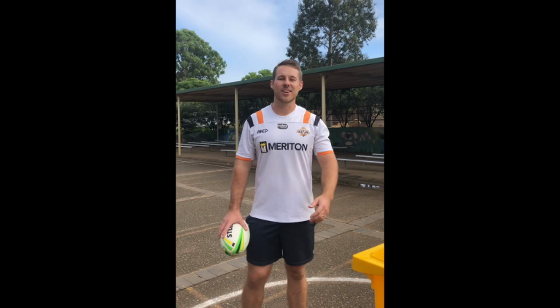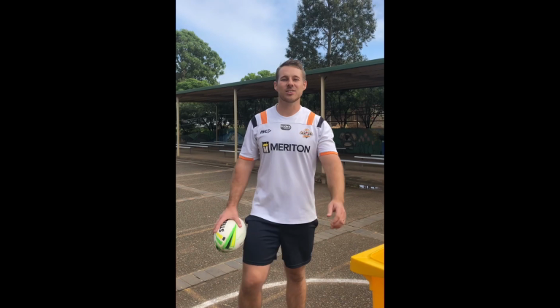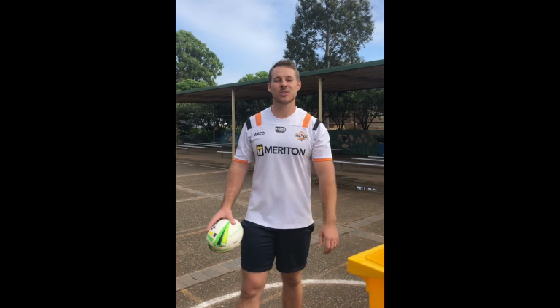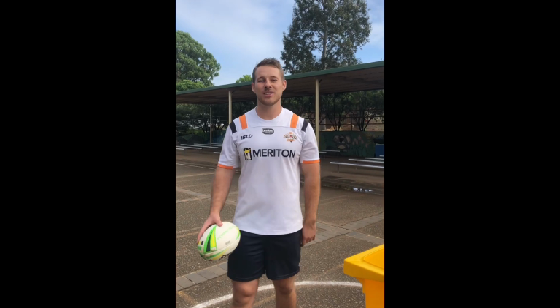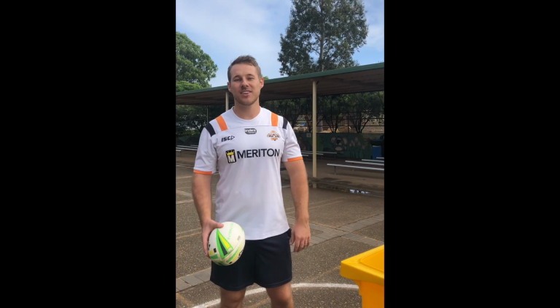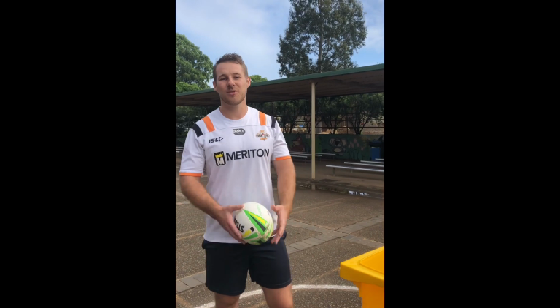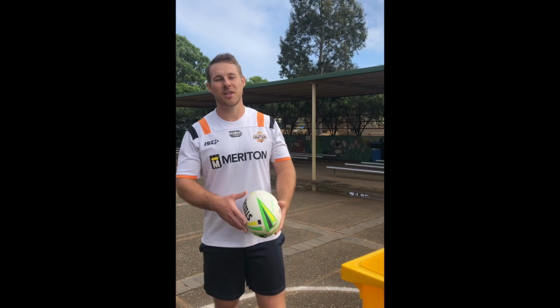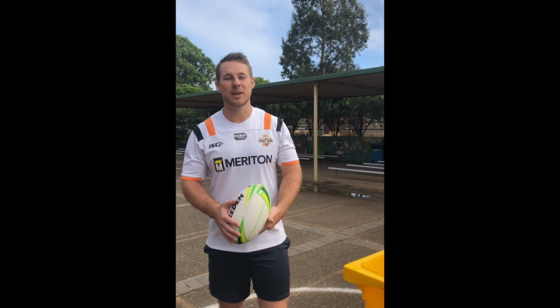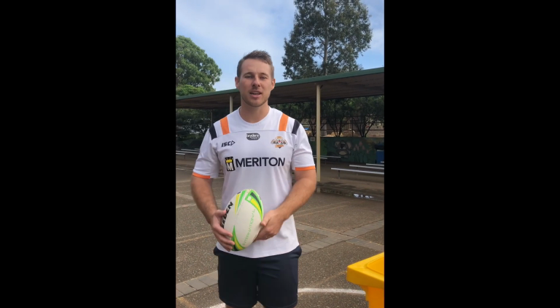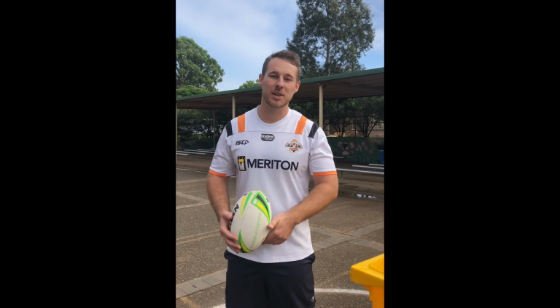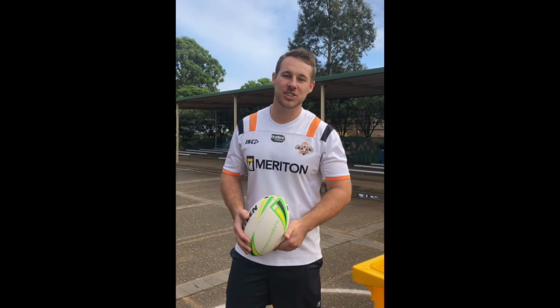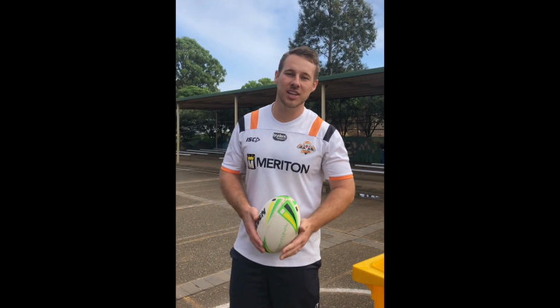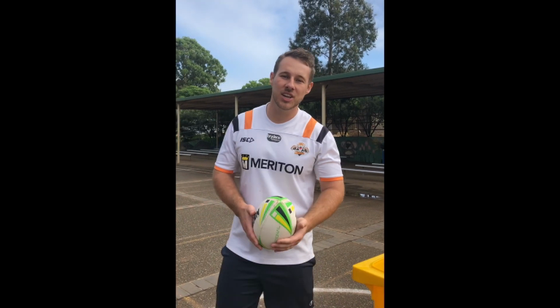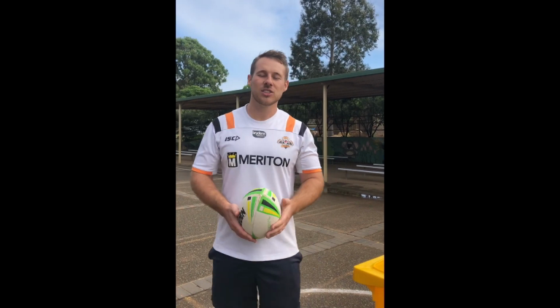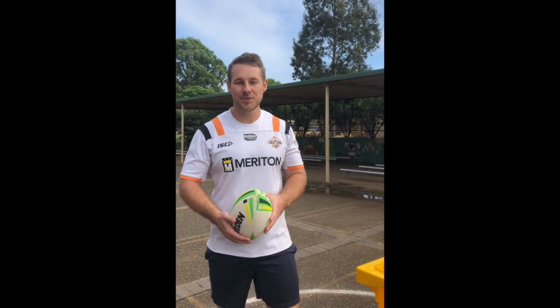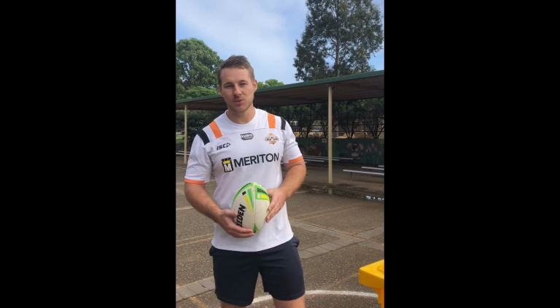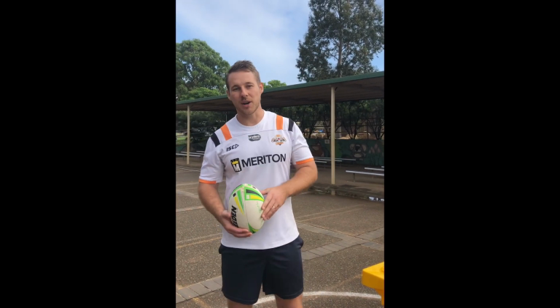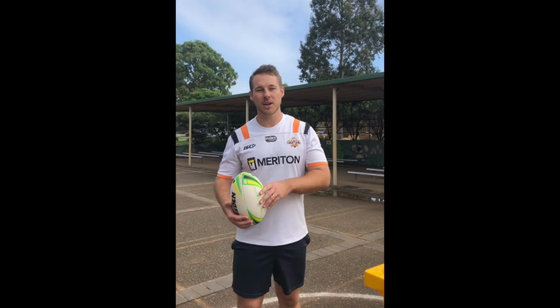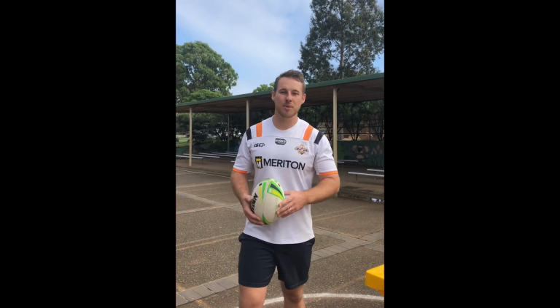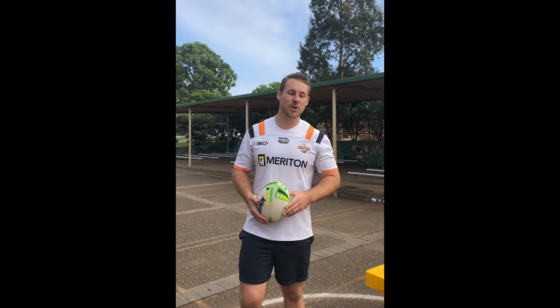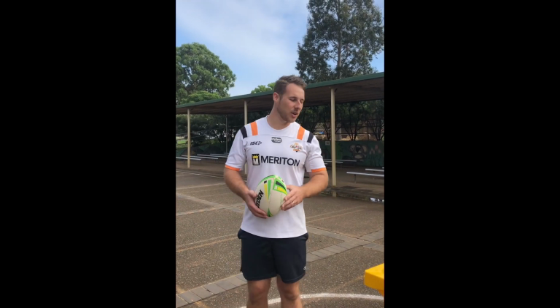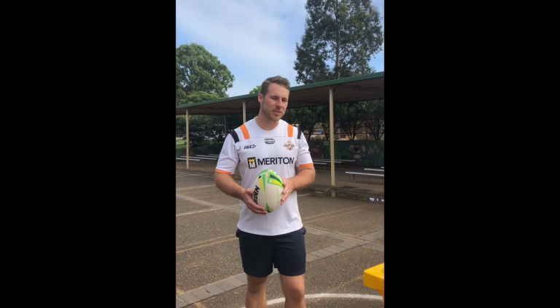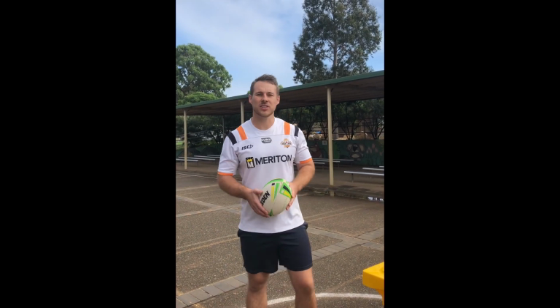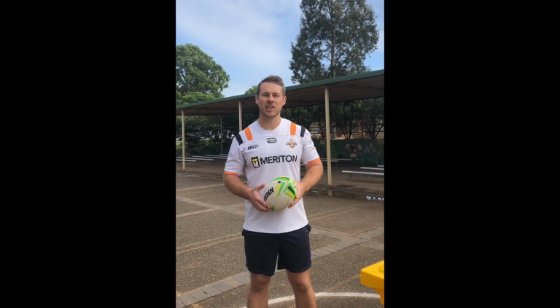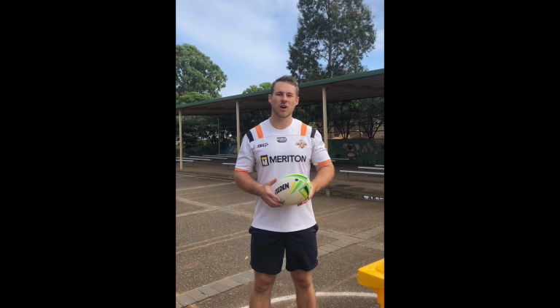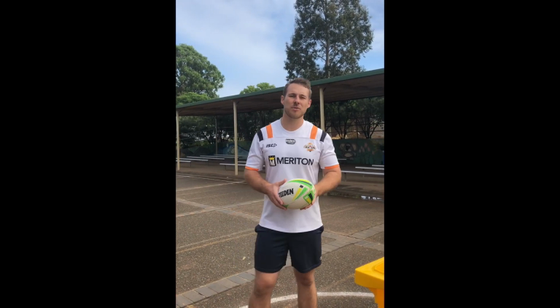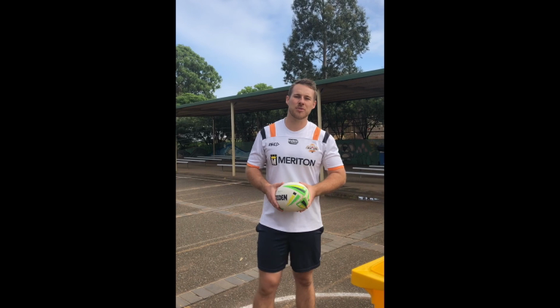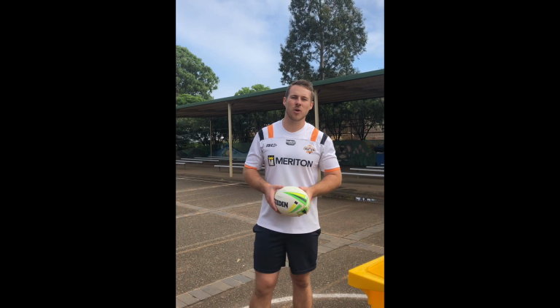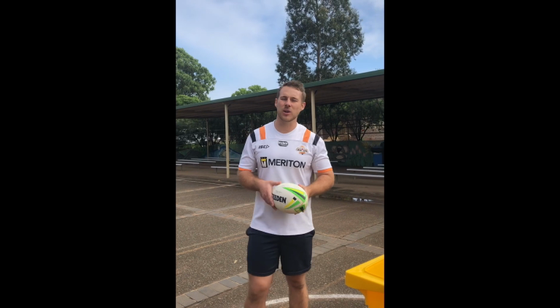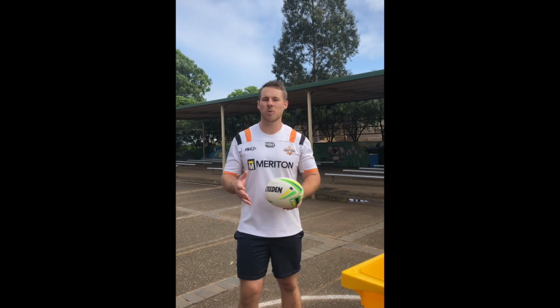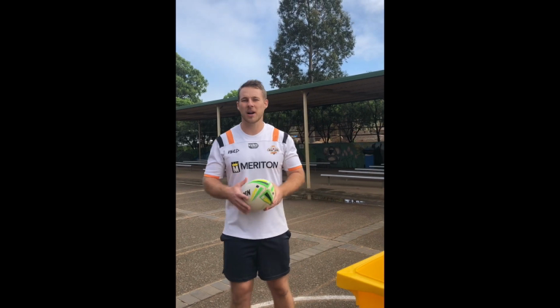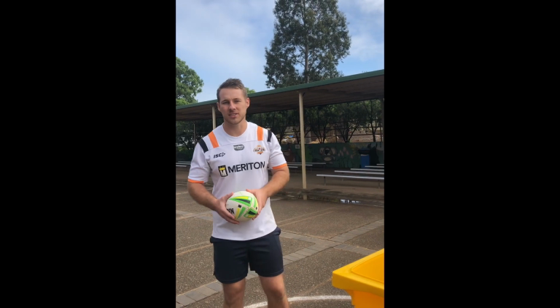Hey guys, Mr. Withers here again for another PDHPE challenge. For this one, we're going to be working on the skill of throwing or passing.